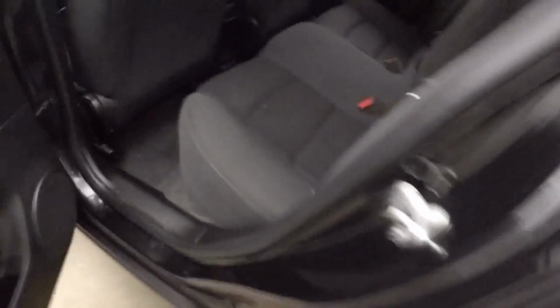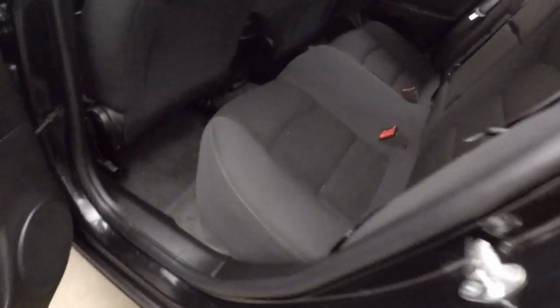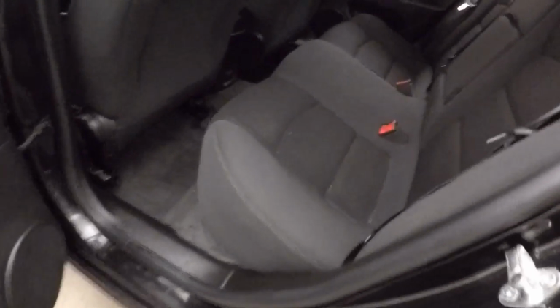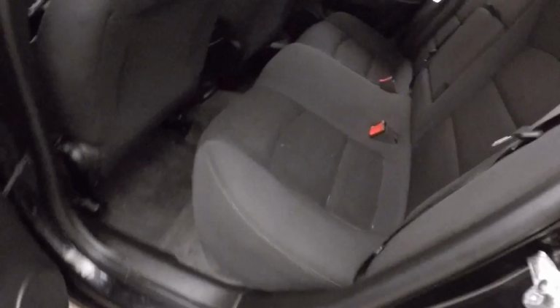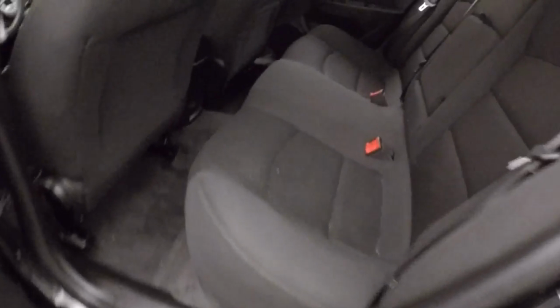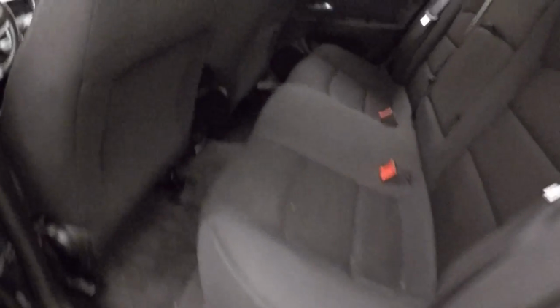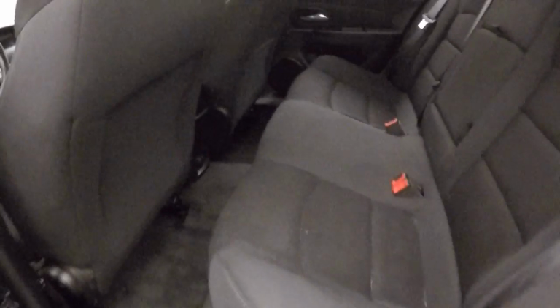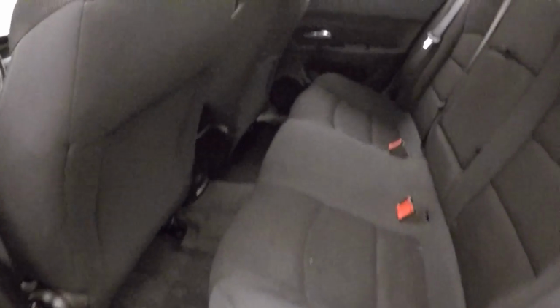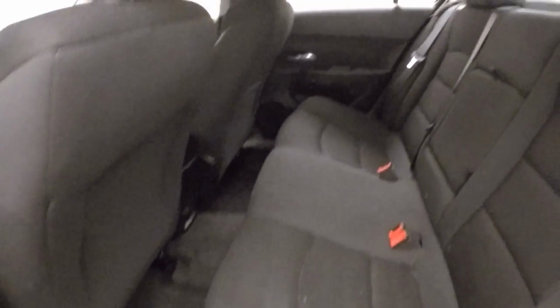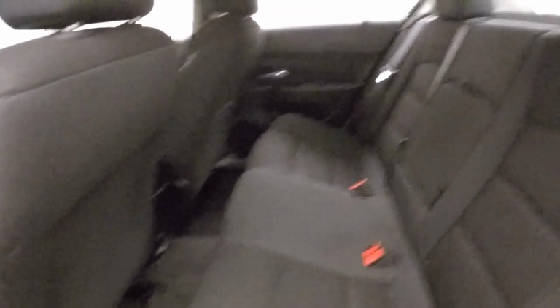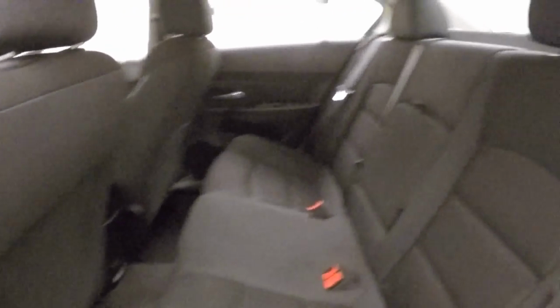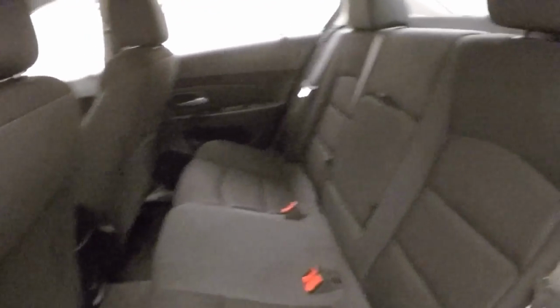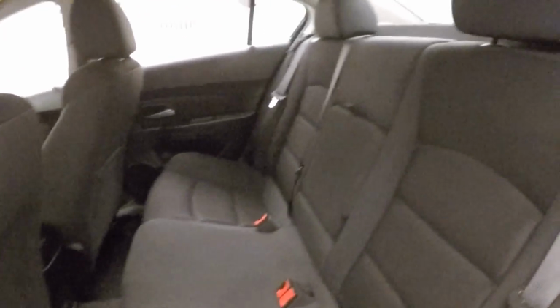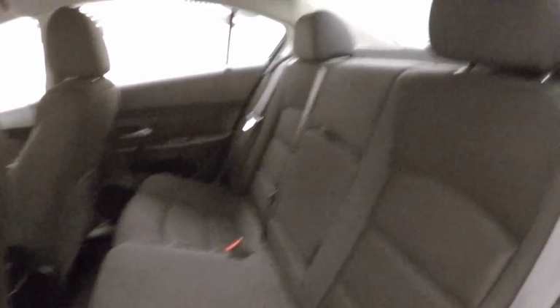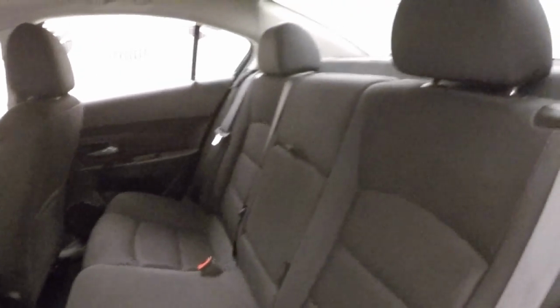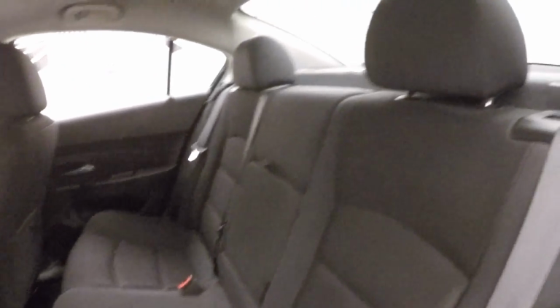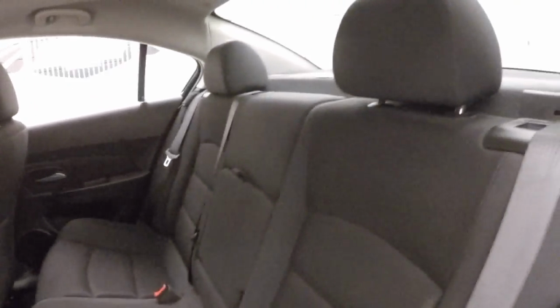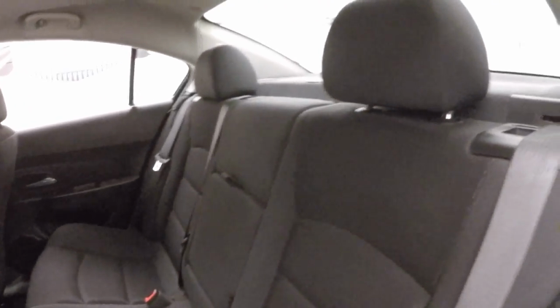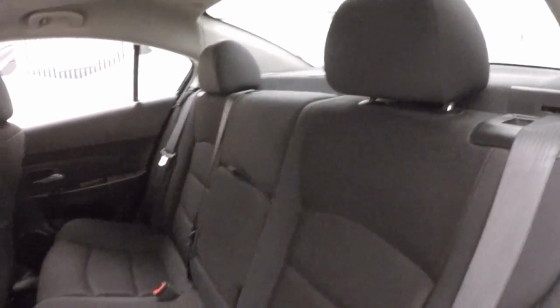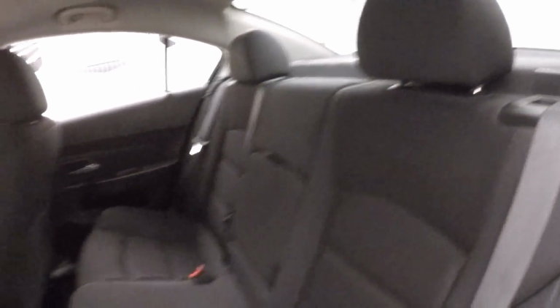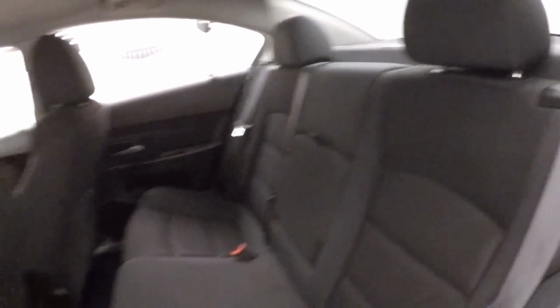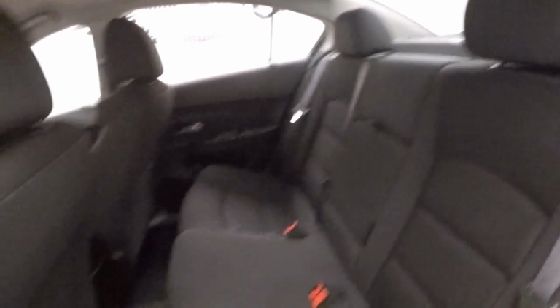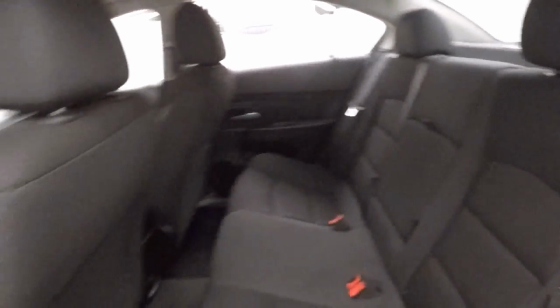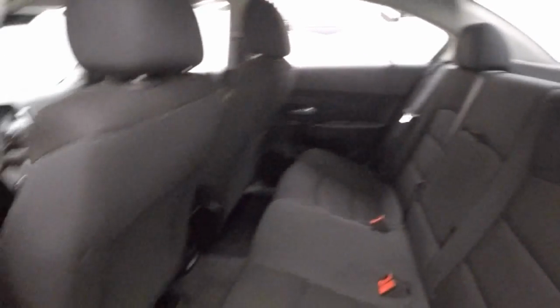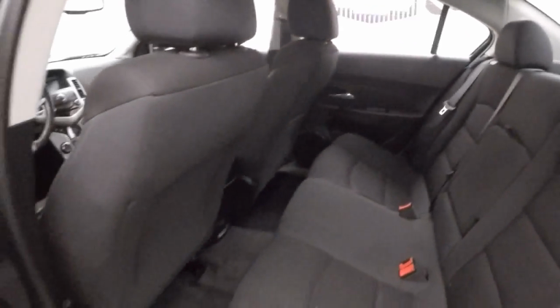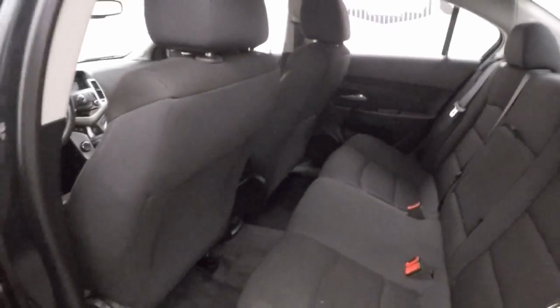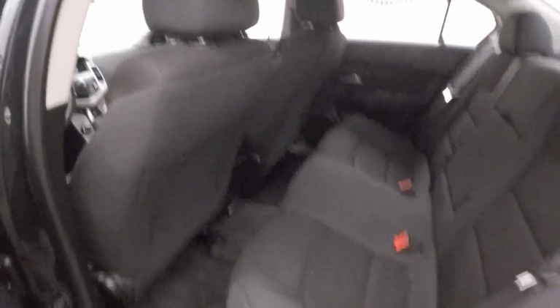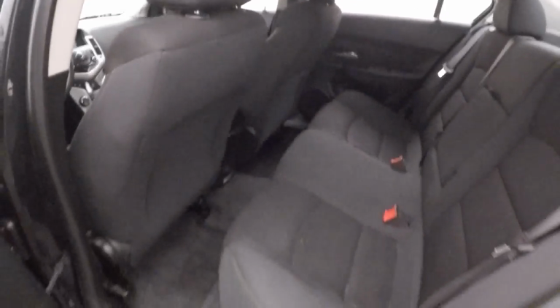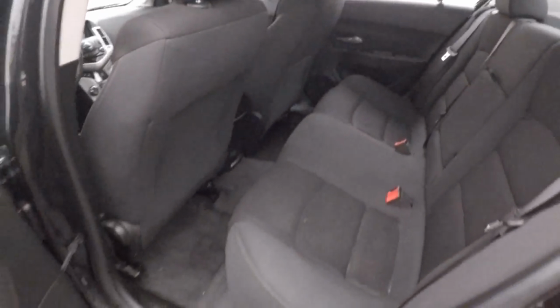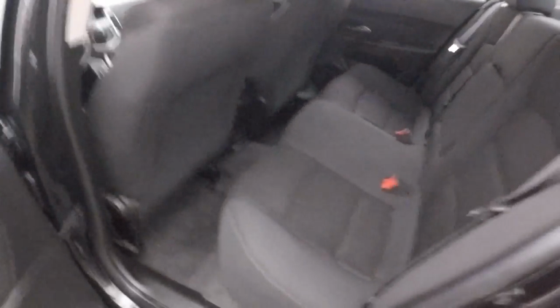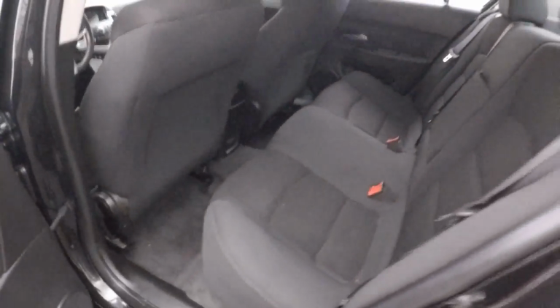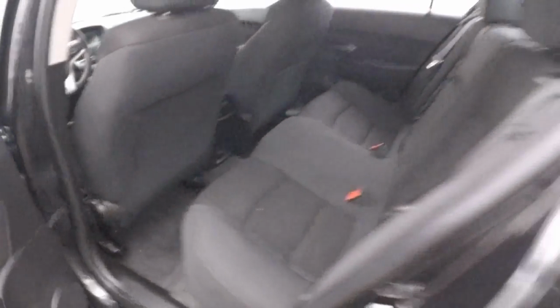In the back here, plenty of space — nice and comfortable.